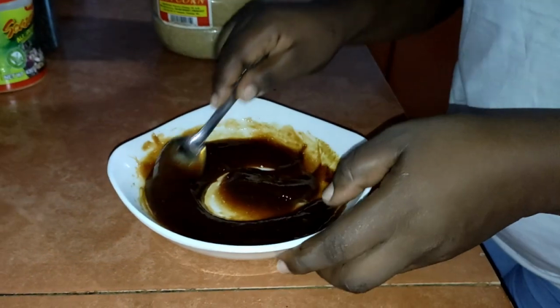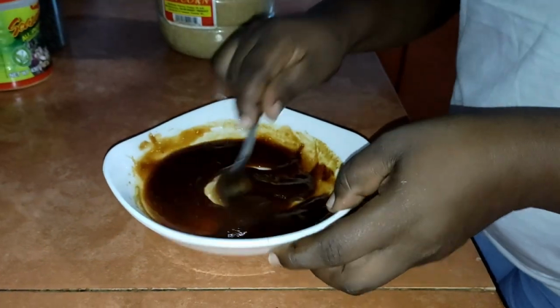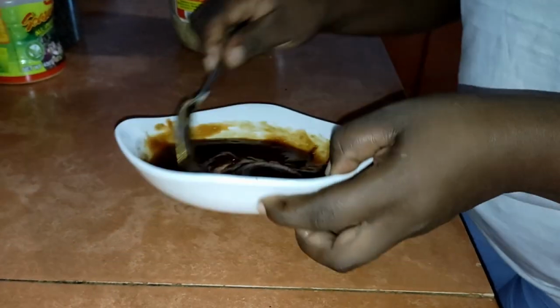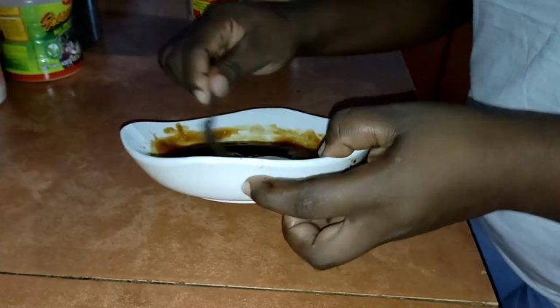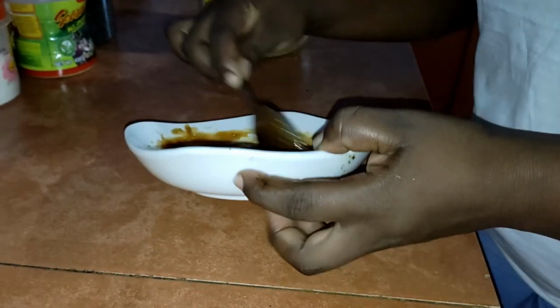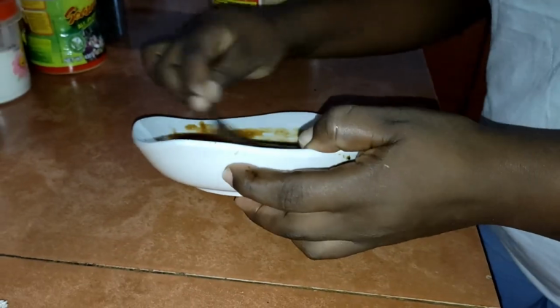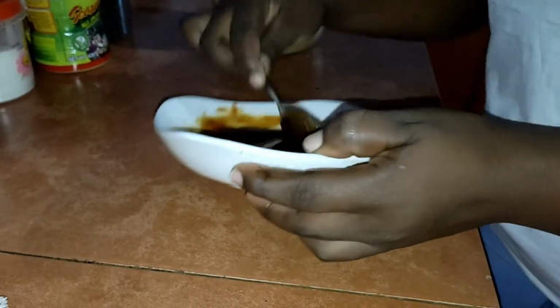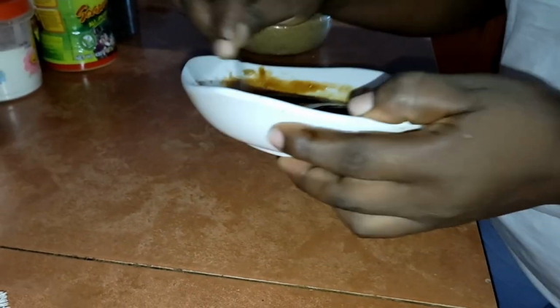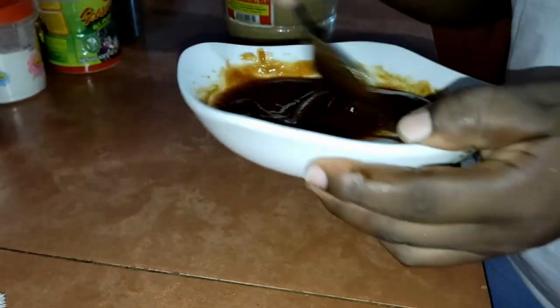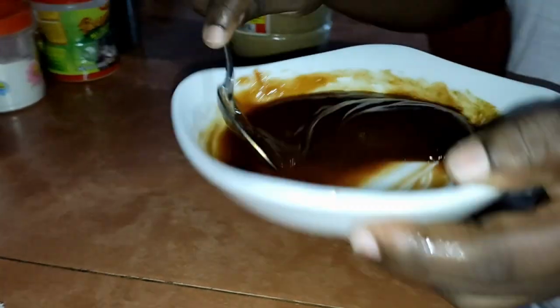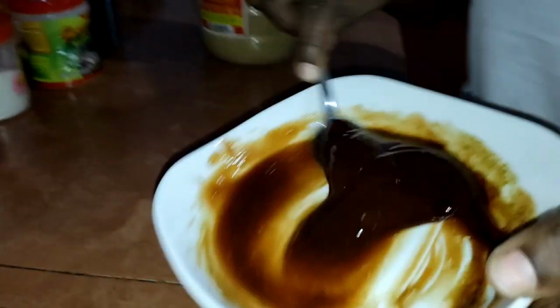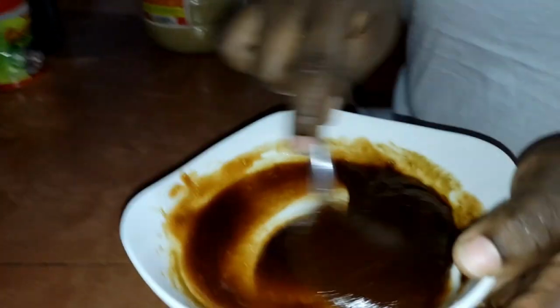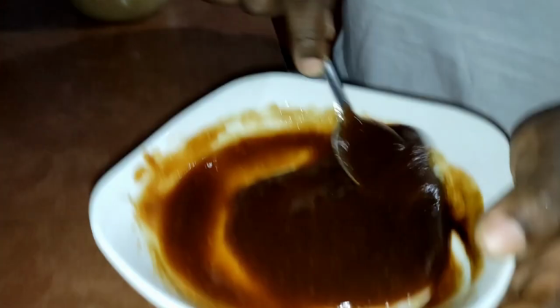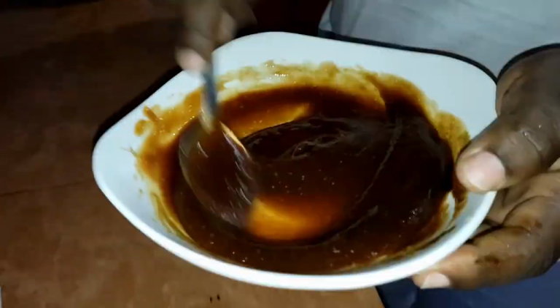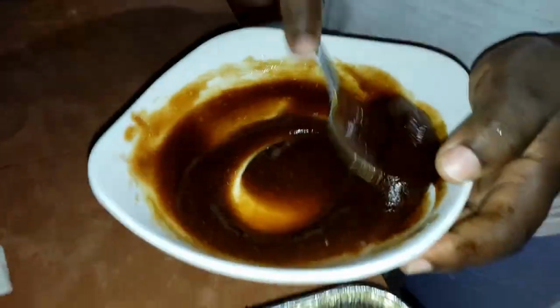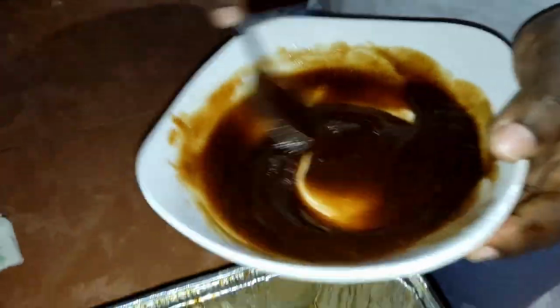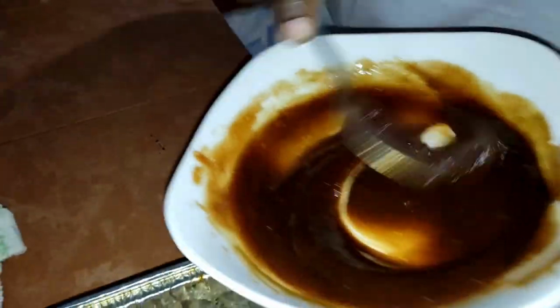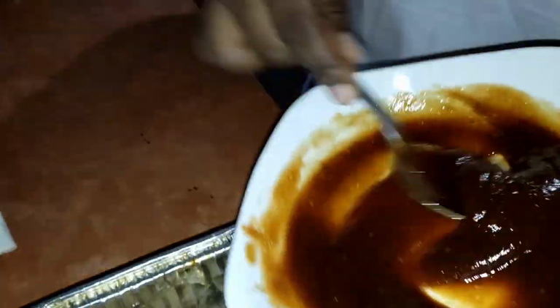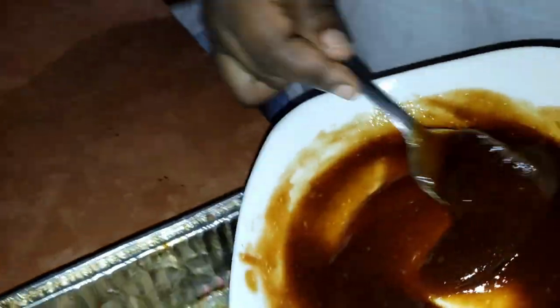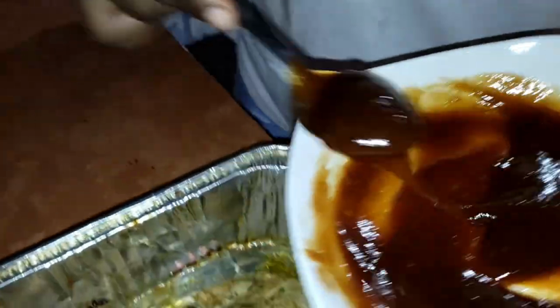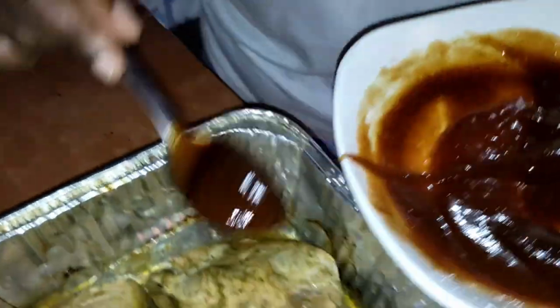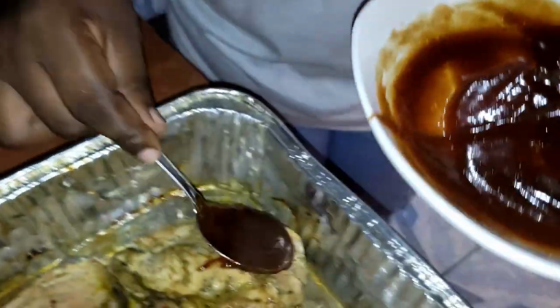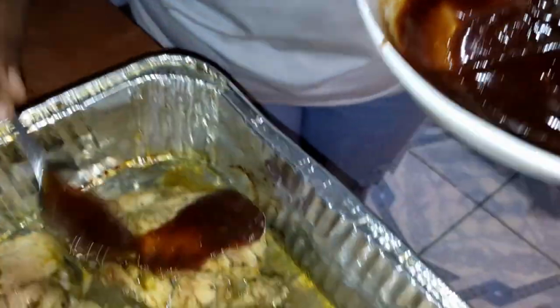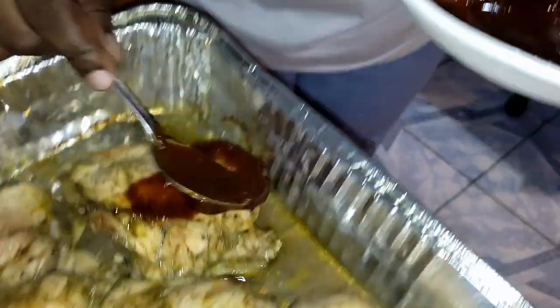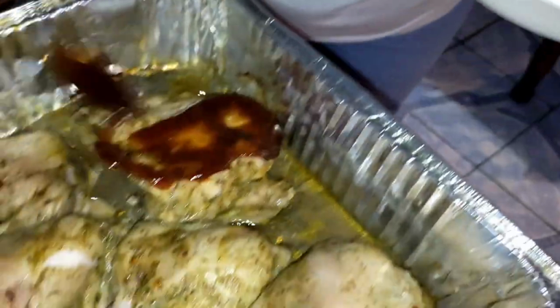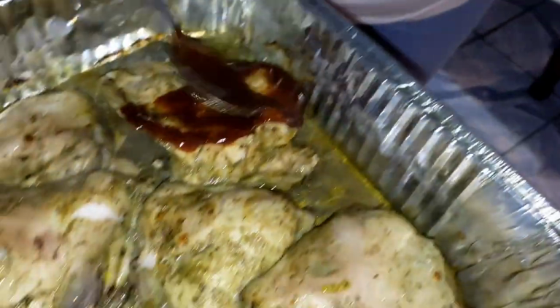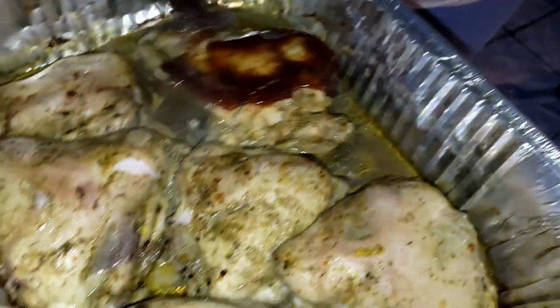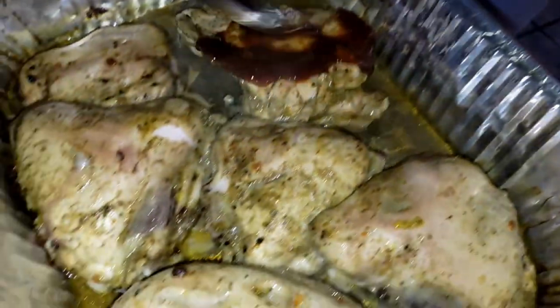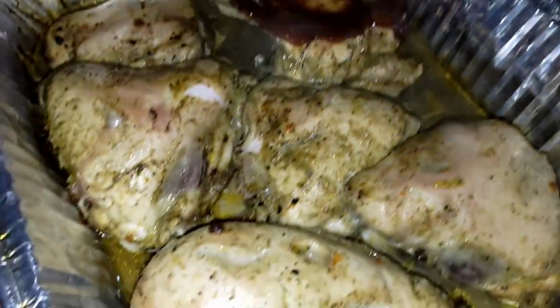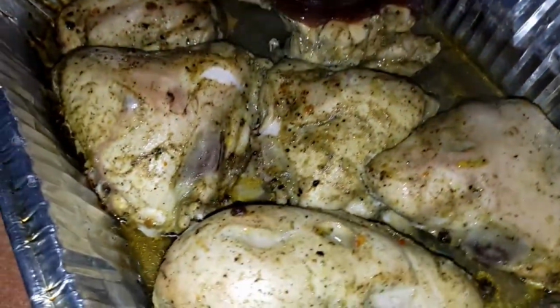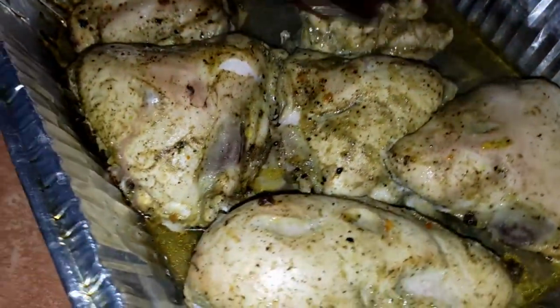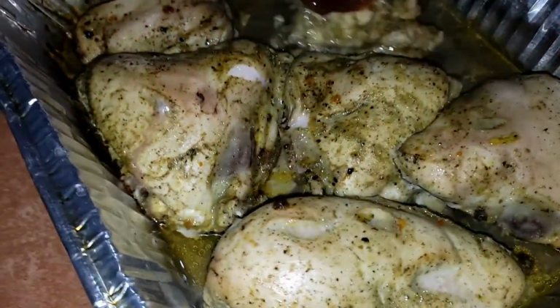I'm going to show you the finished product of my meal after I'm finished. I'm going to make sure I apply that barbecue sauce to my chicken like that.